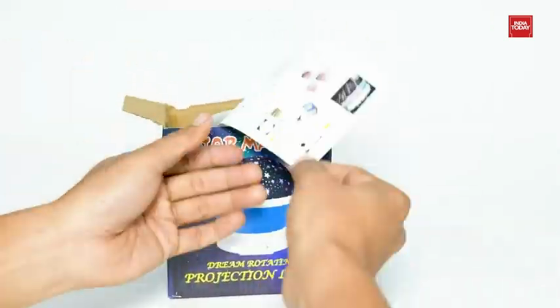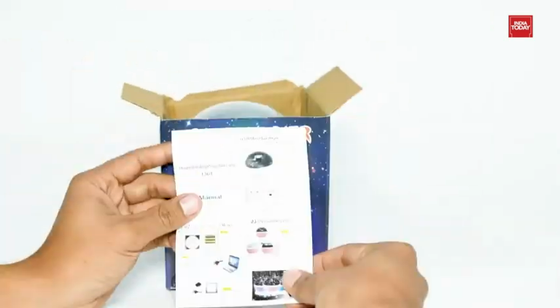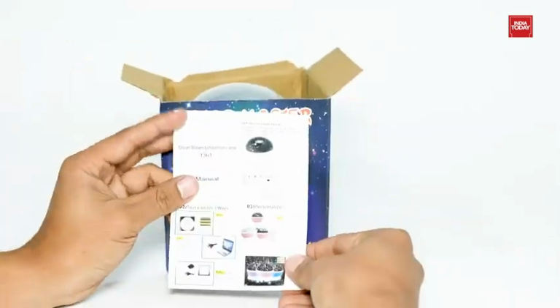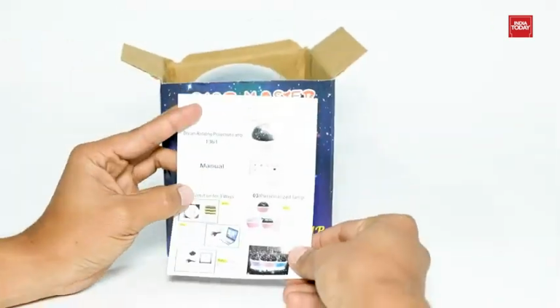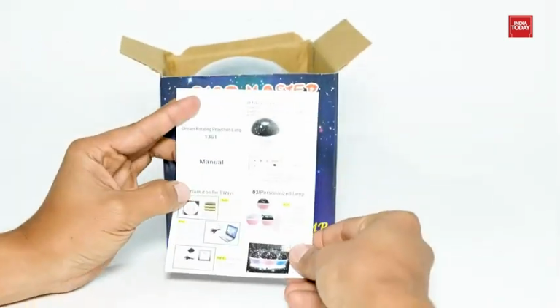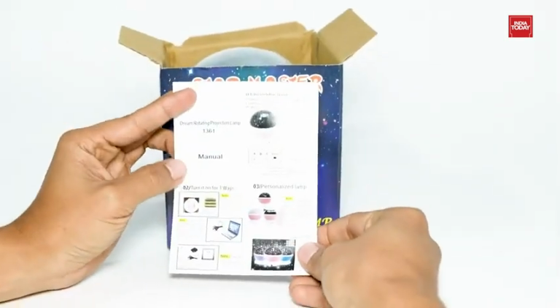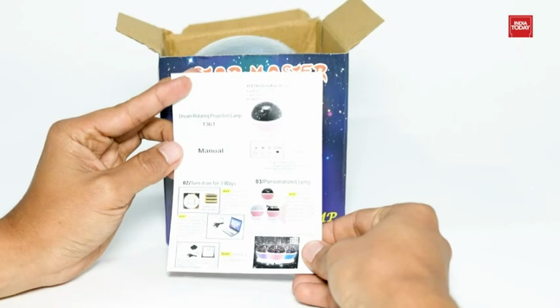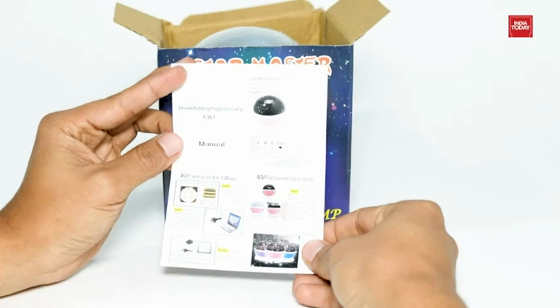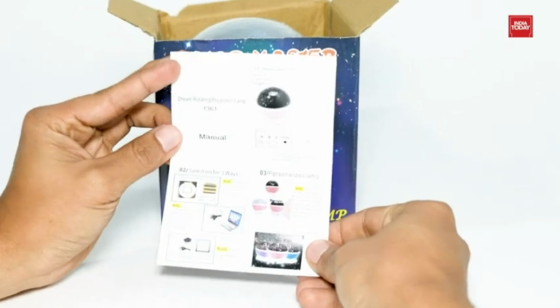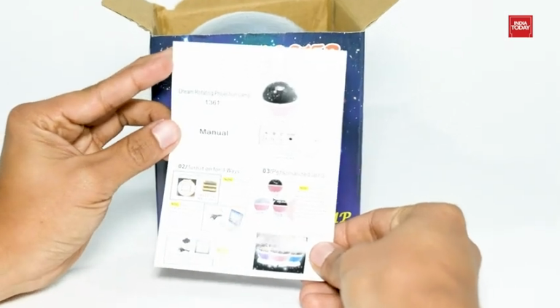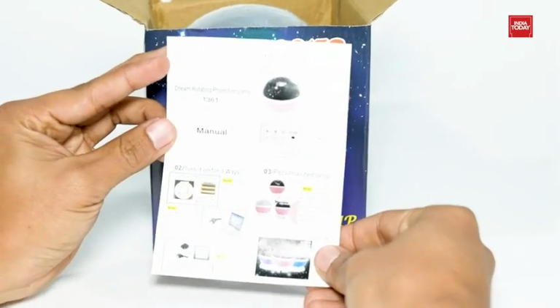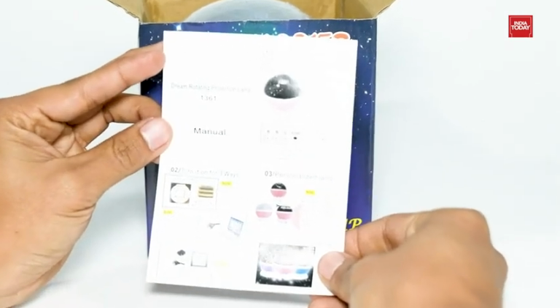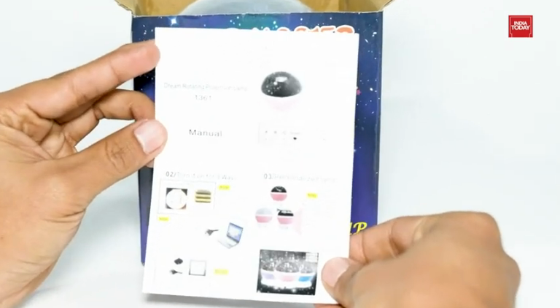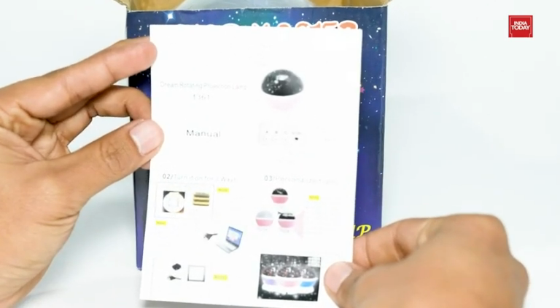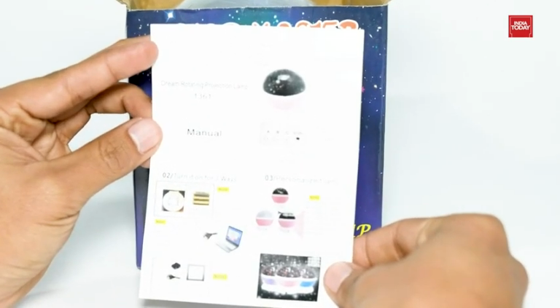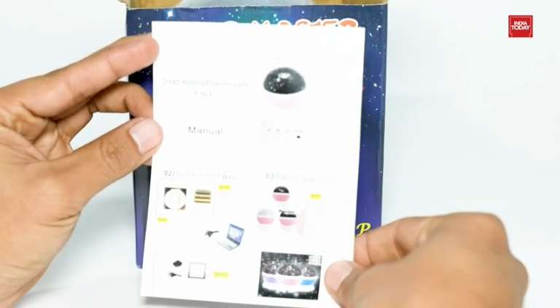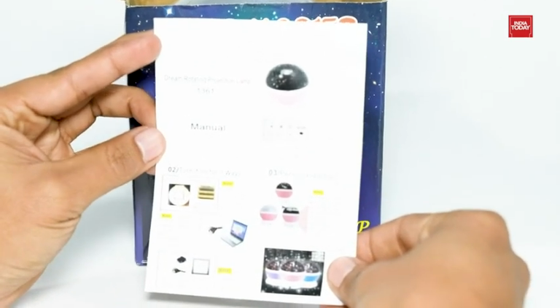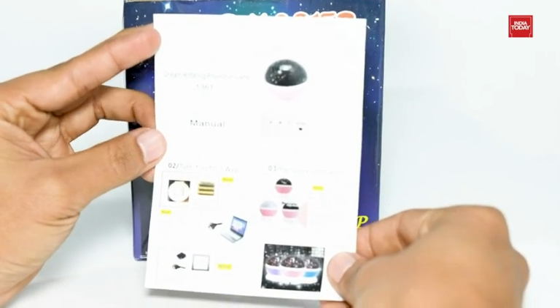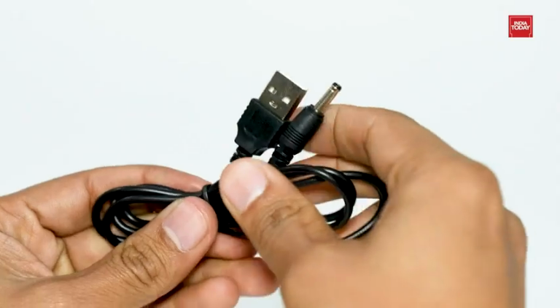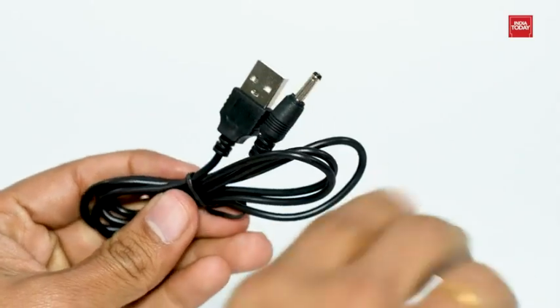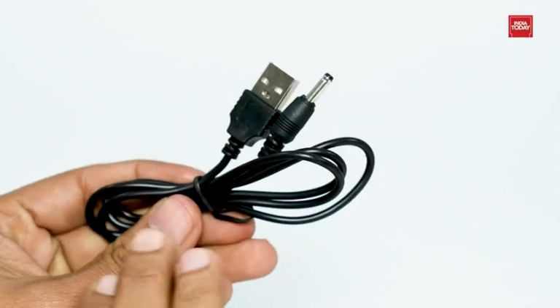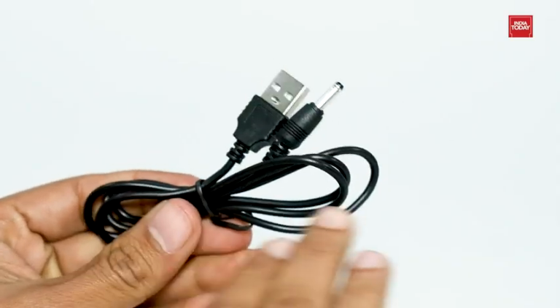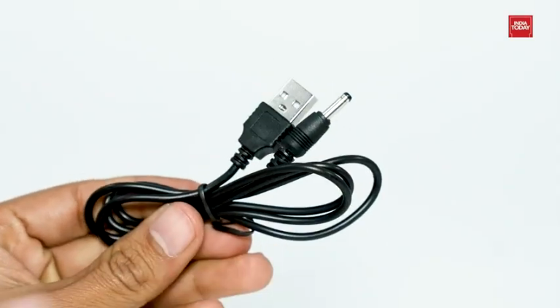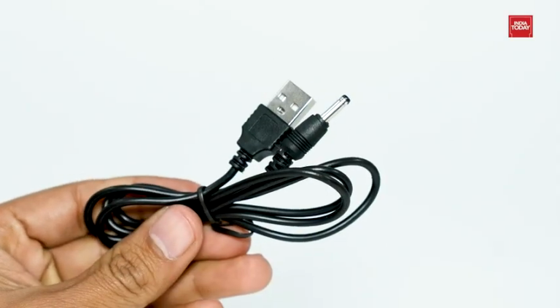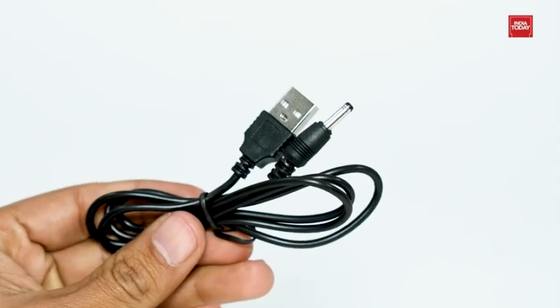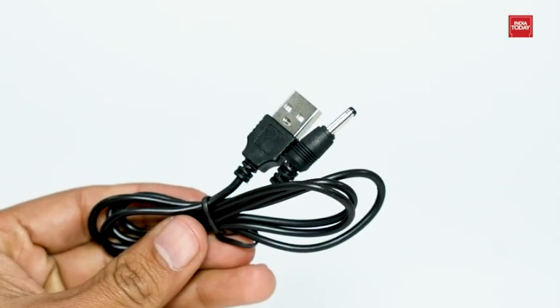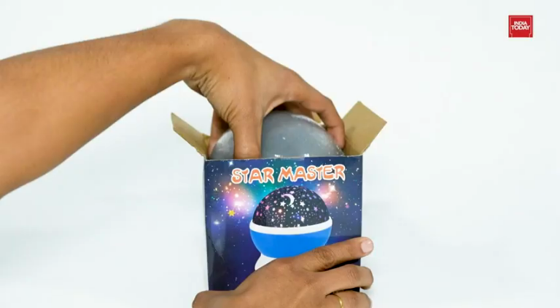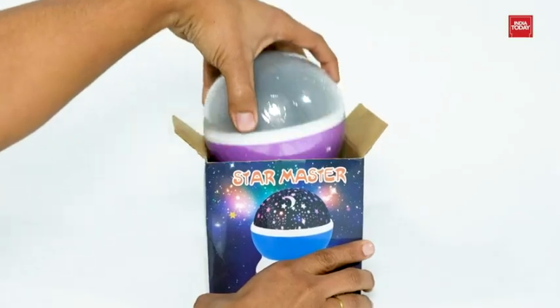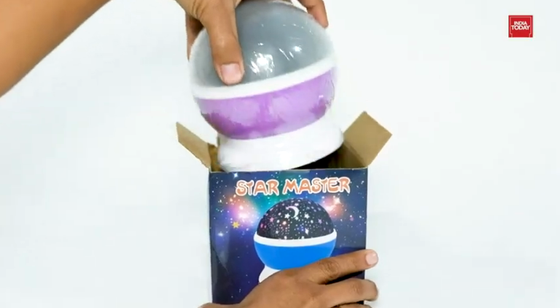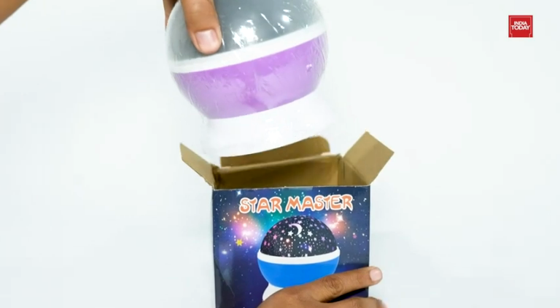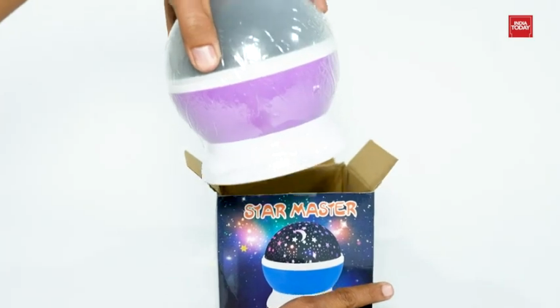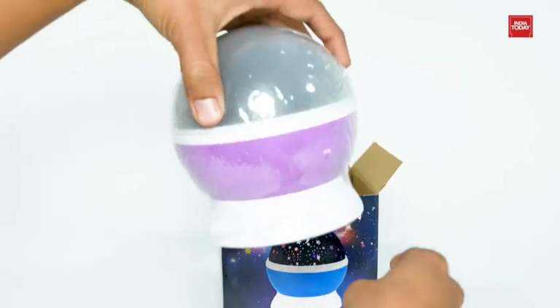There is an instruction manual inside the box for better understanding of the product. It comes with a USB cable. Now let's see the main product.